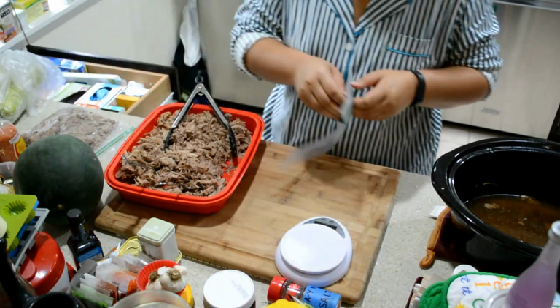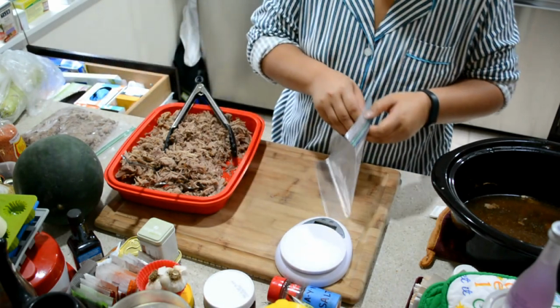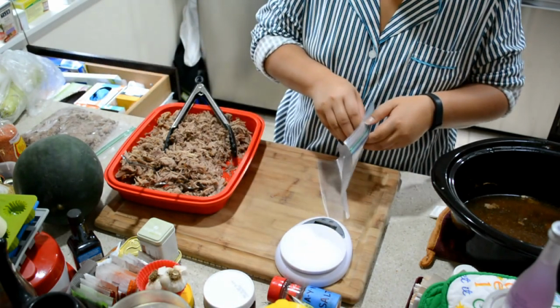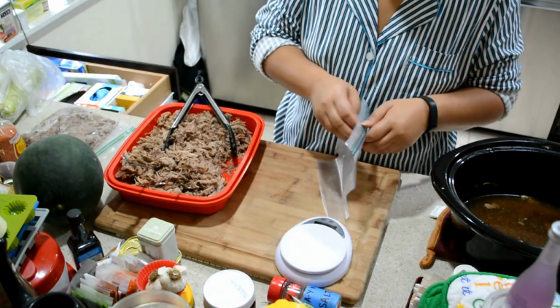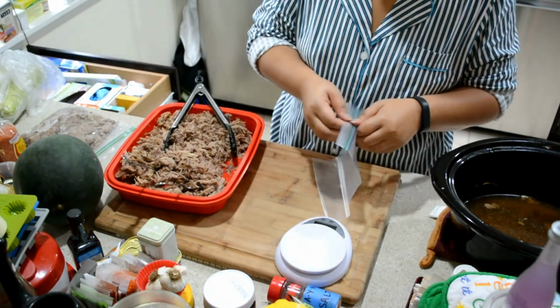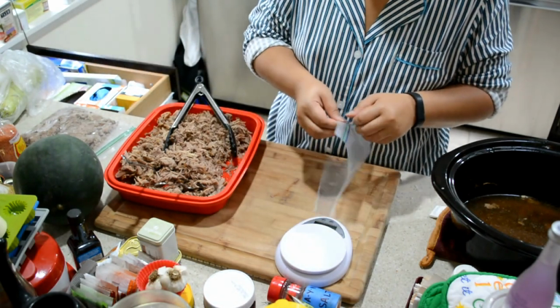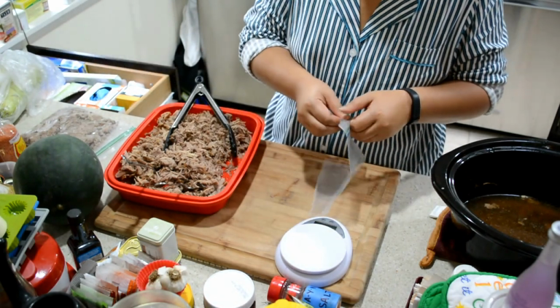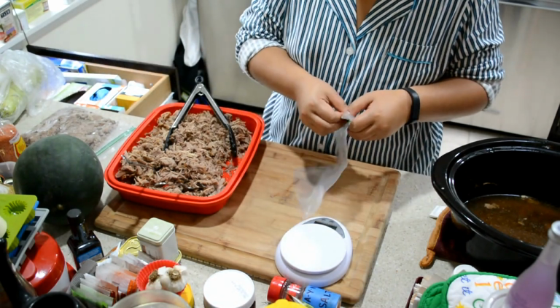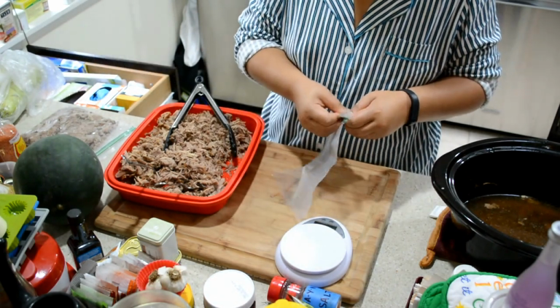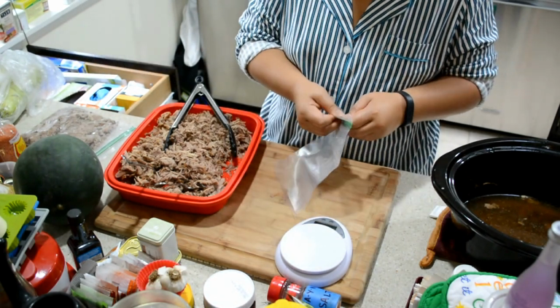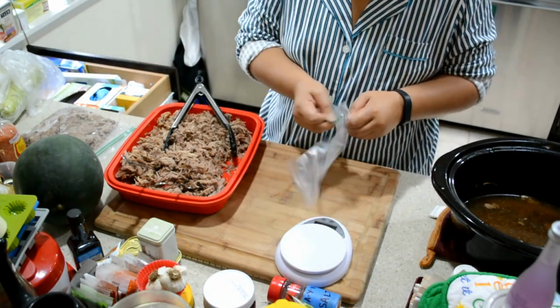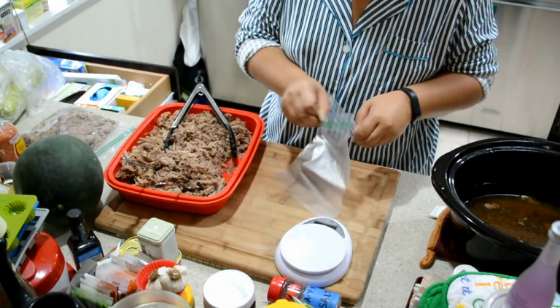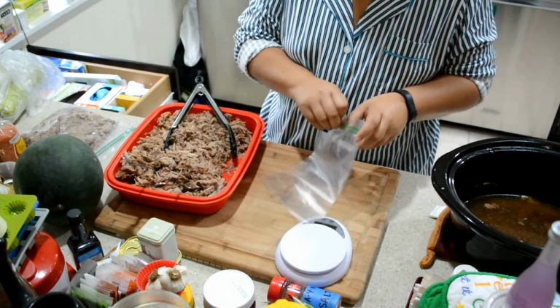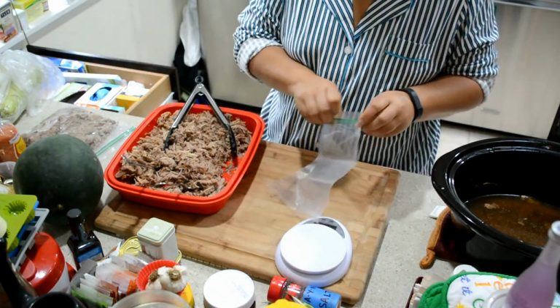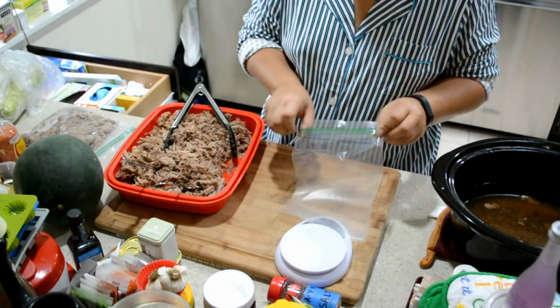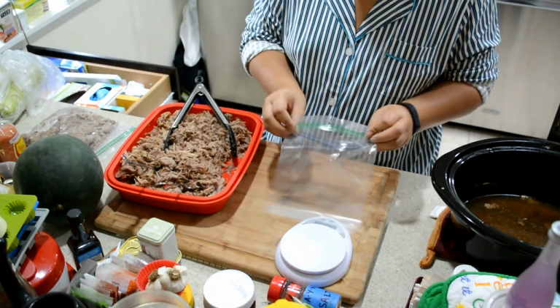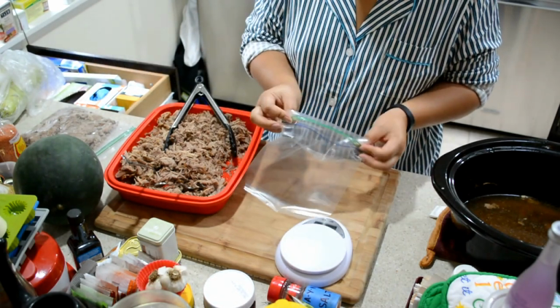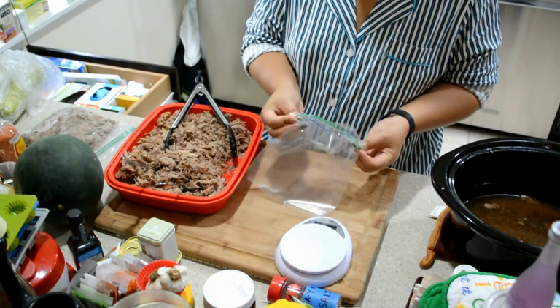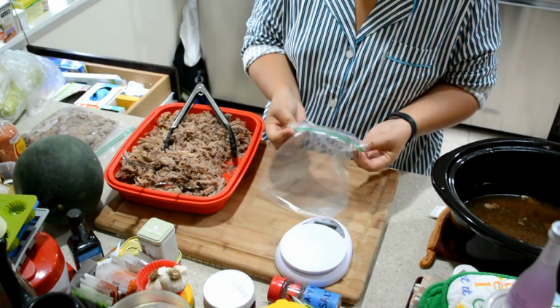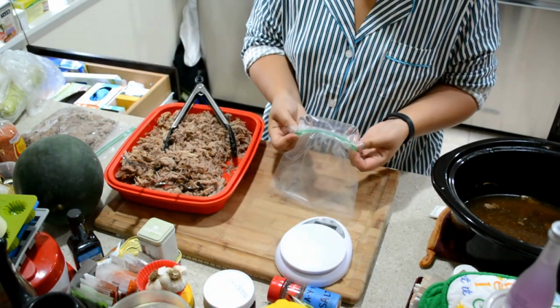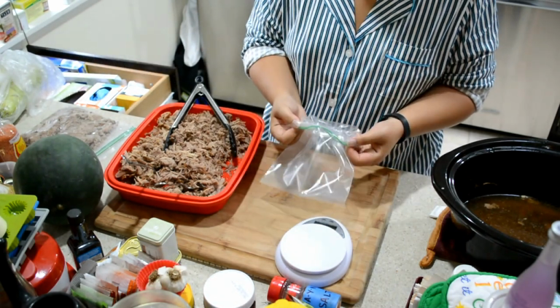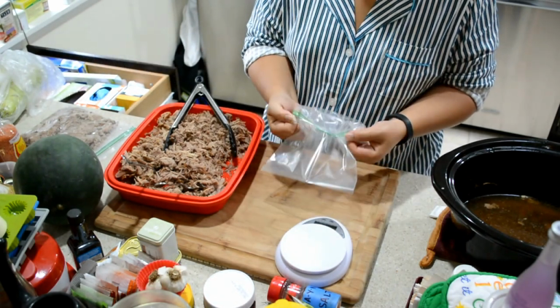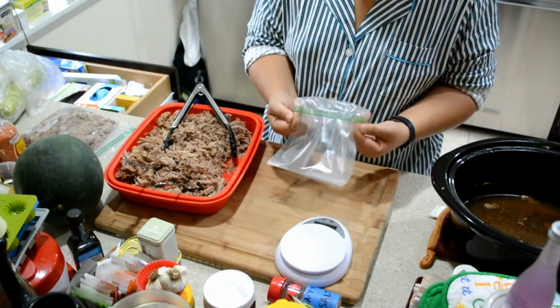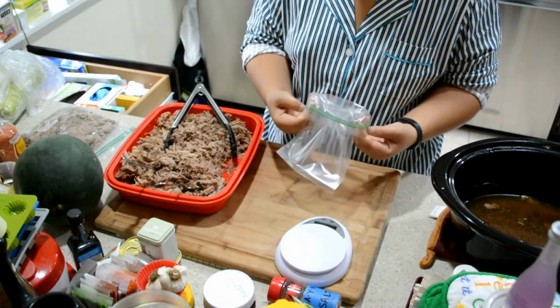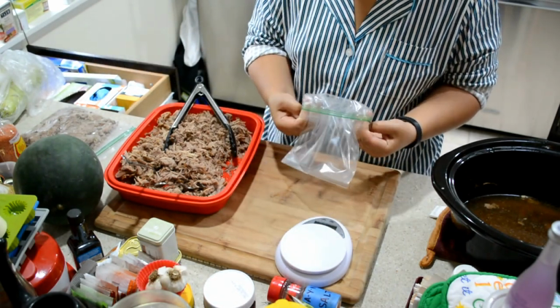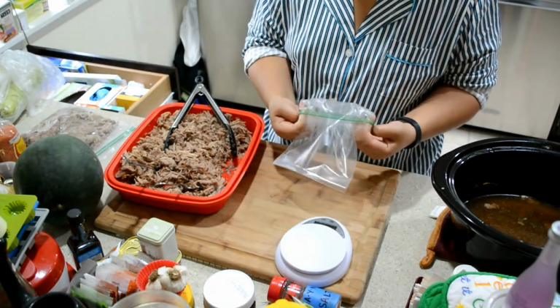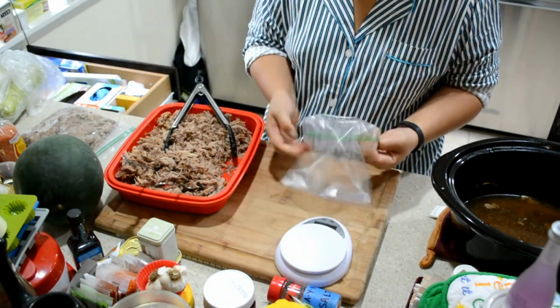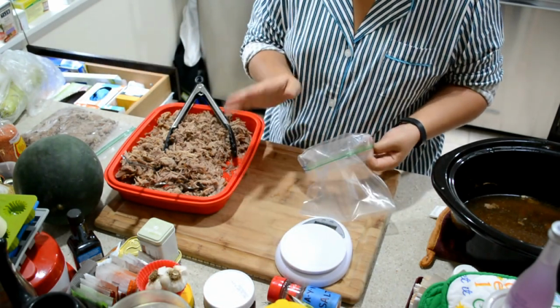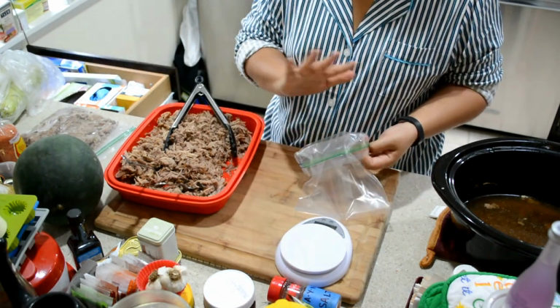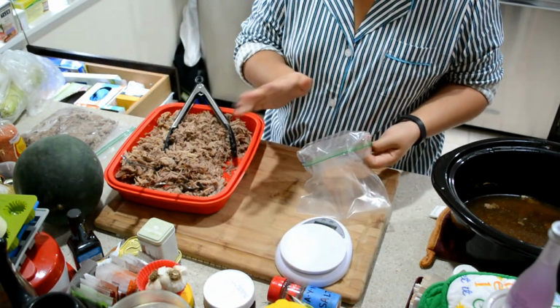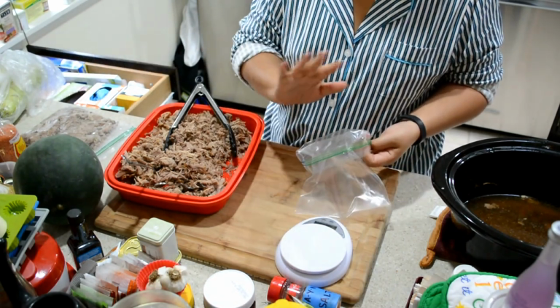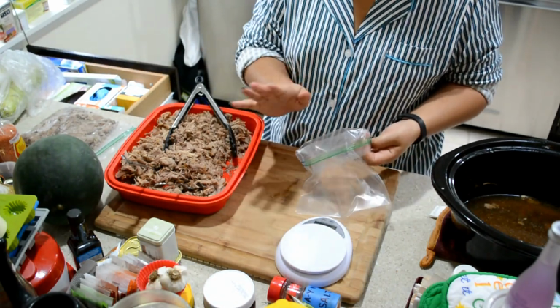Continue along with more bags until you're done. Thanks for watching.